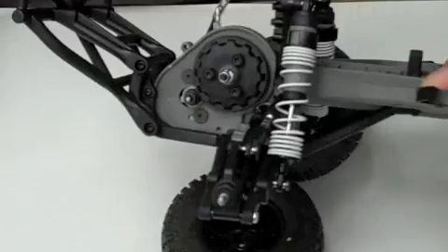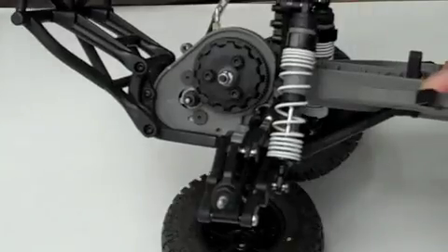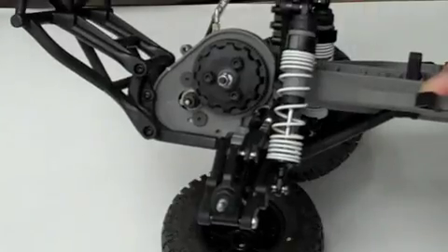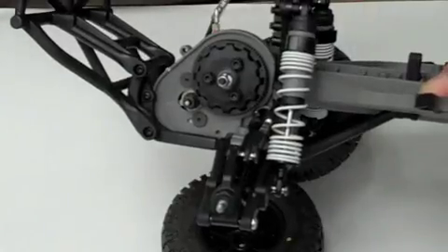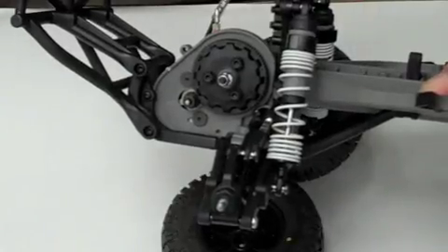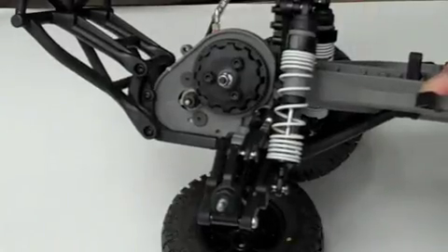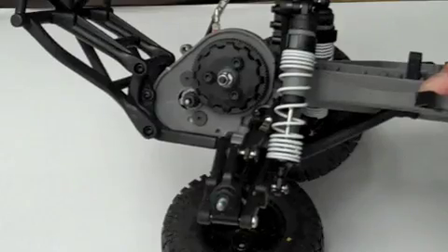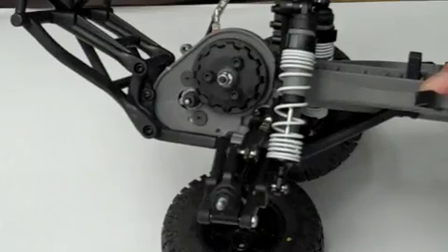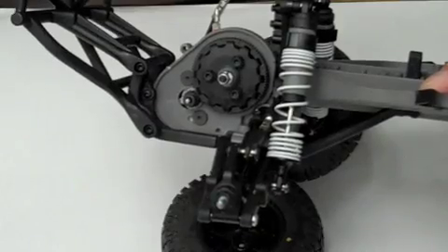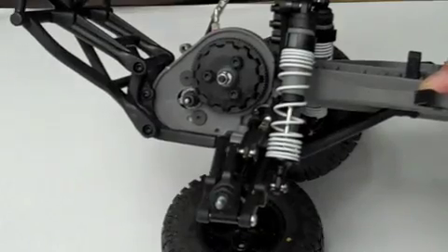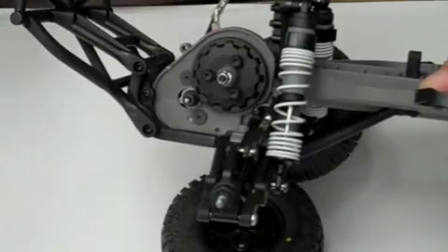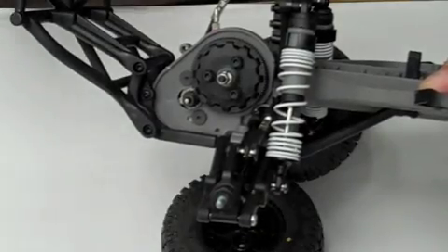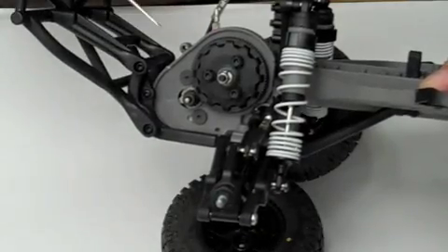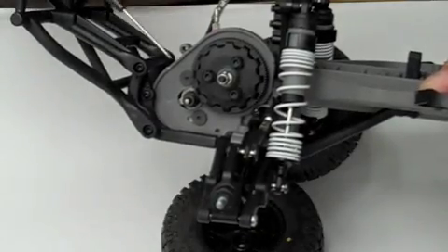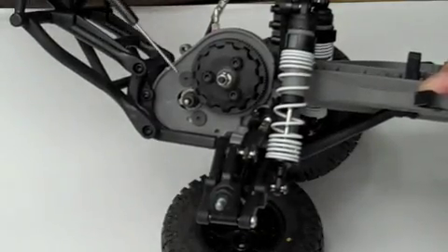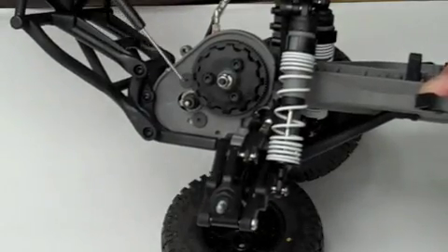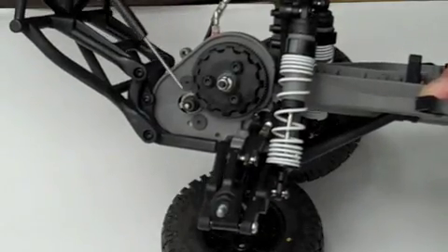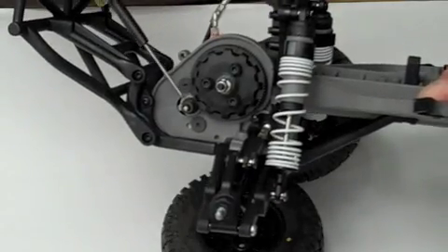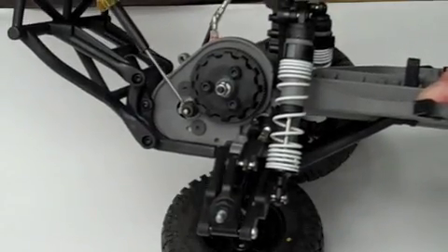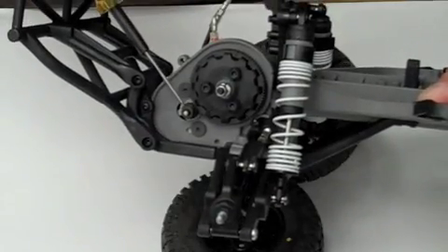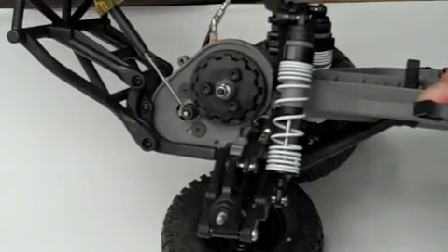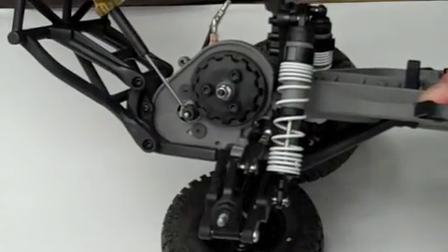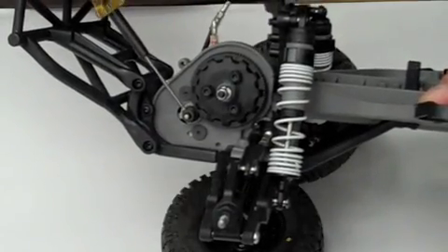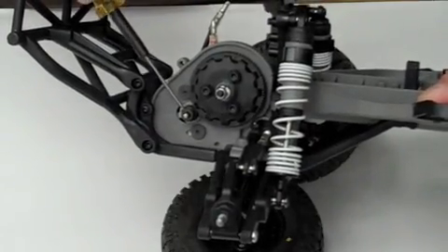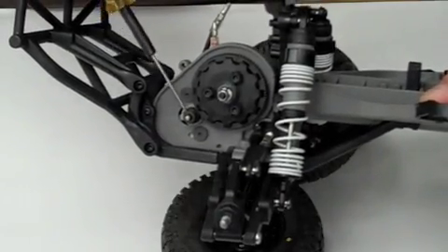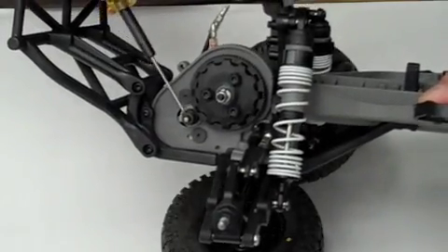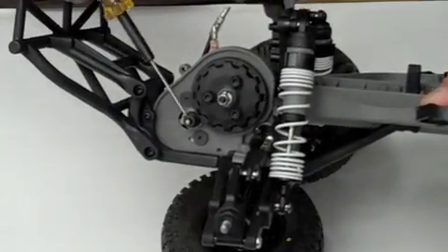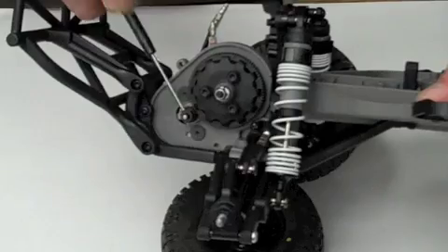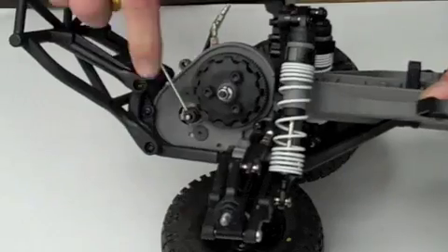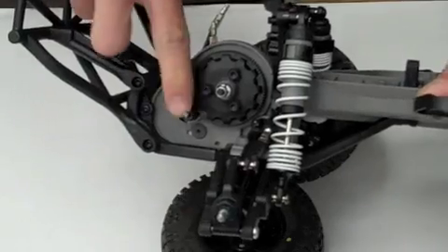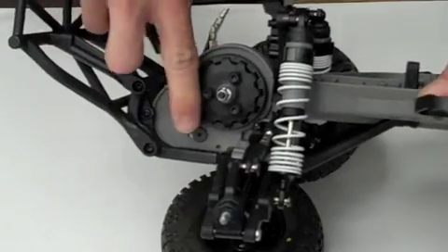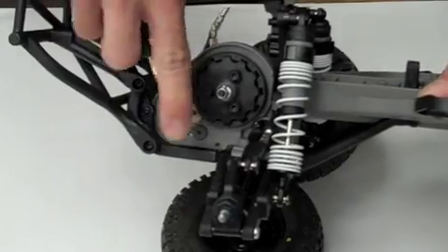The final step is to remove the motor from the vehicle. Start by removing the pinion gear and loosening the motor screws.